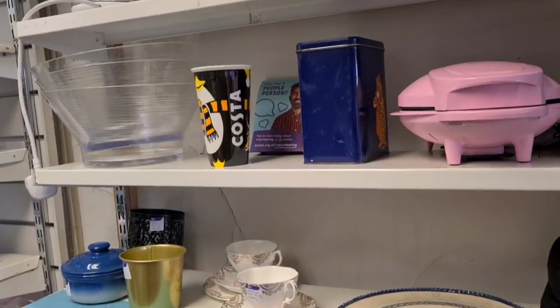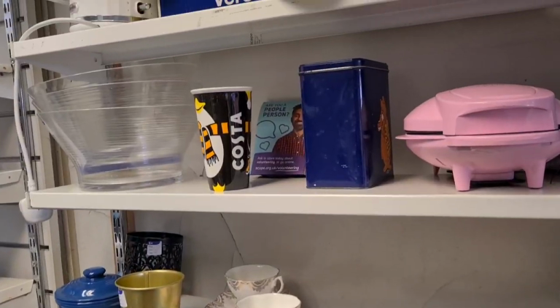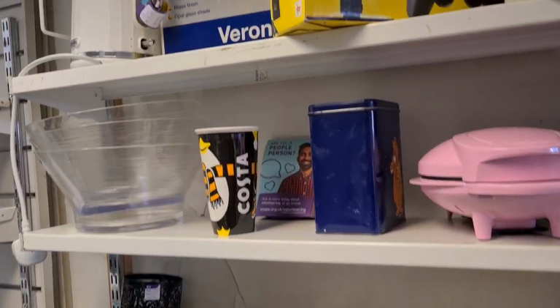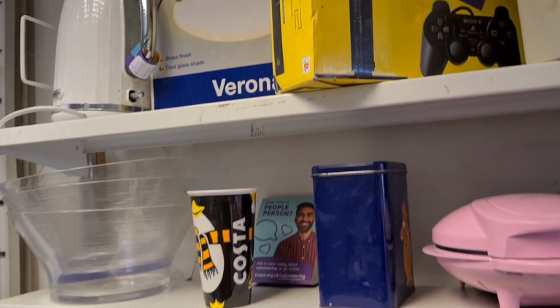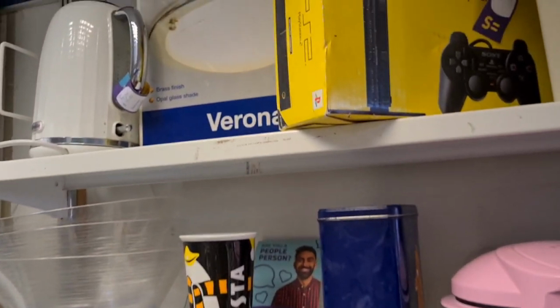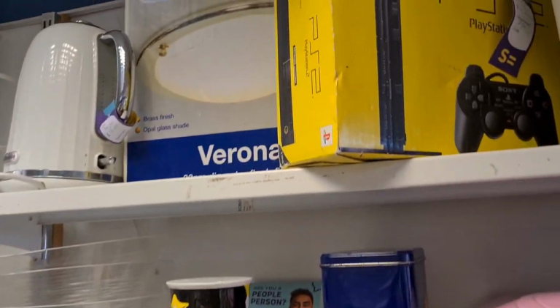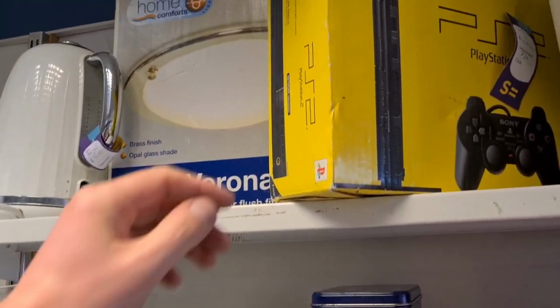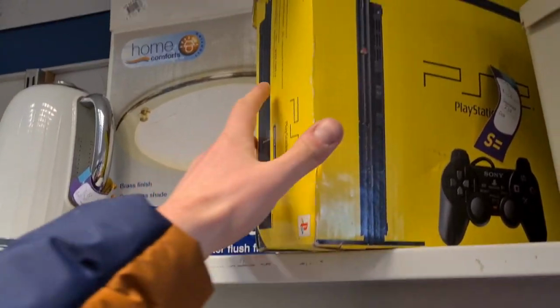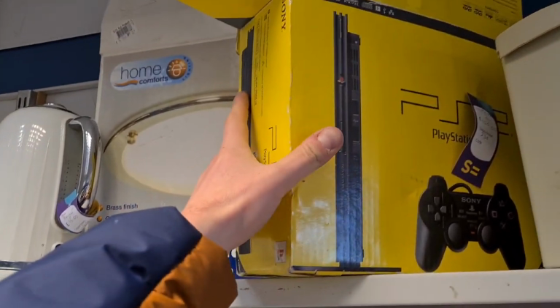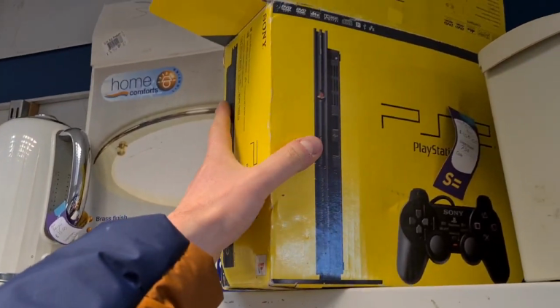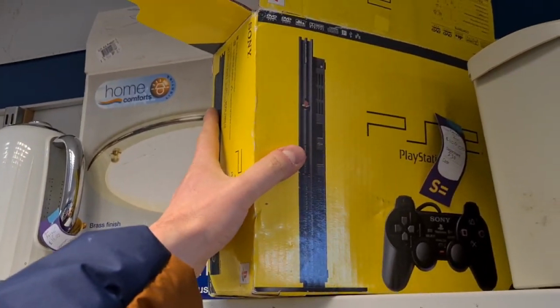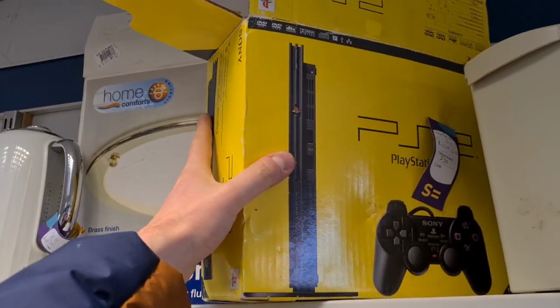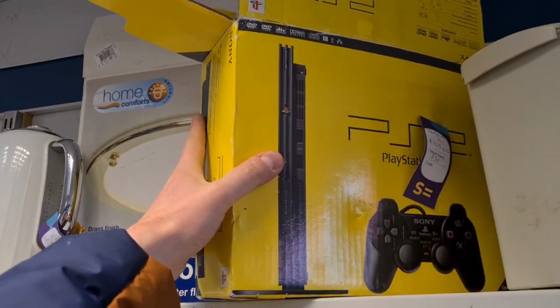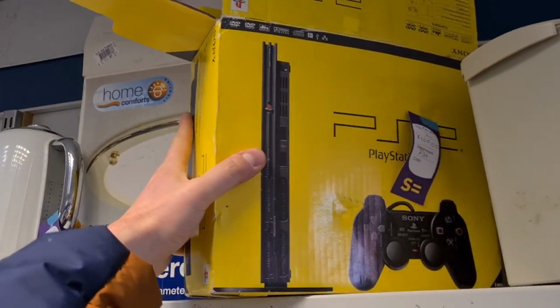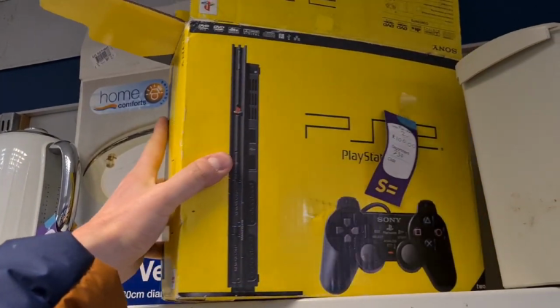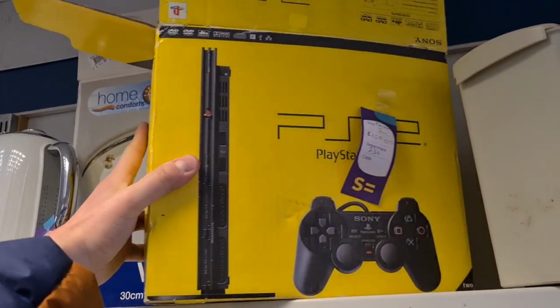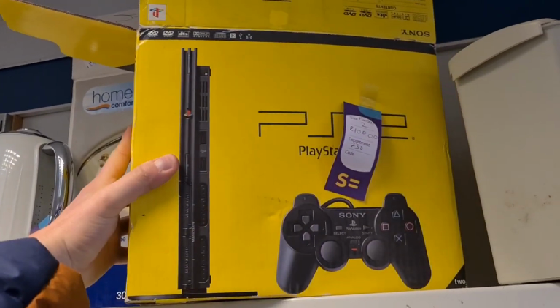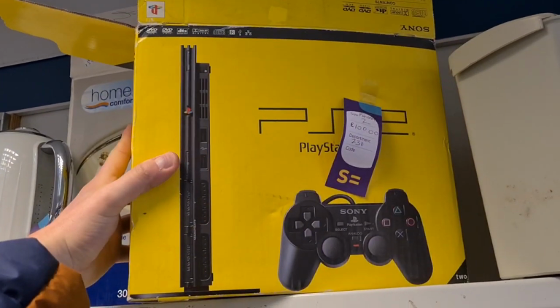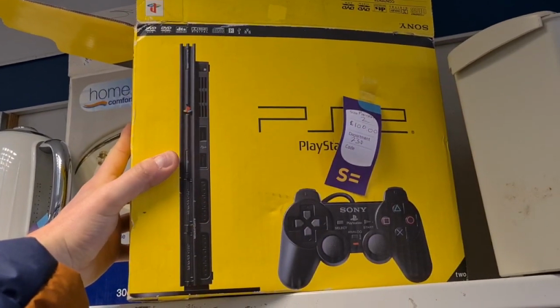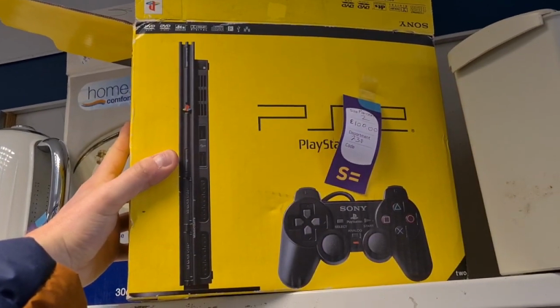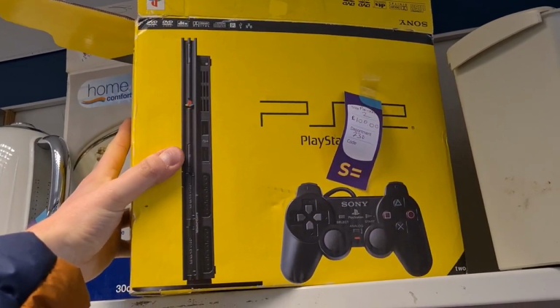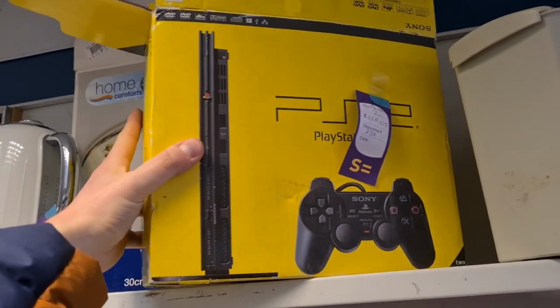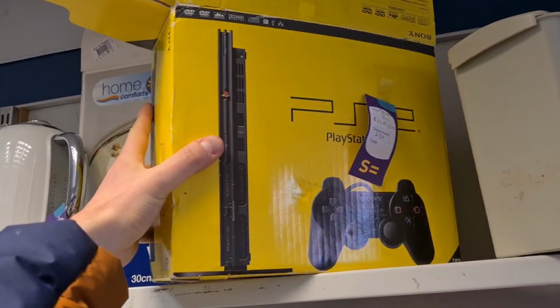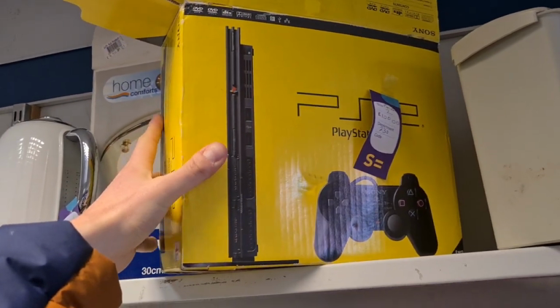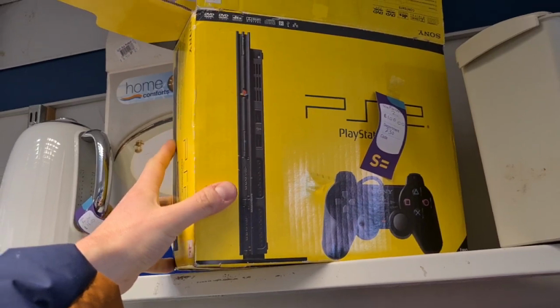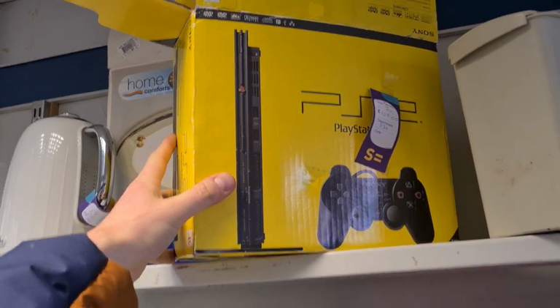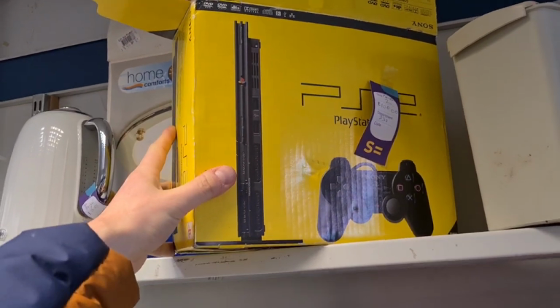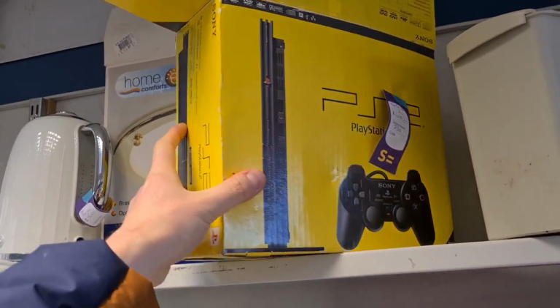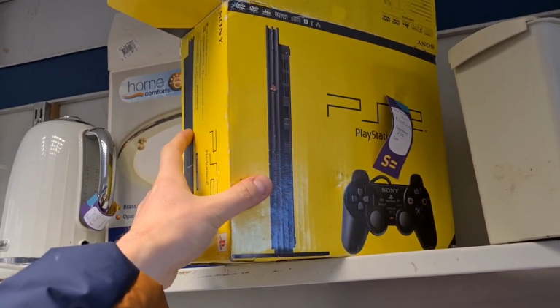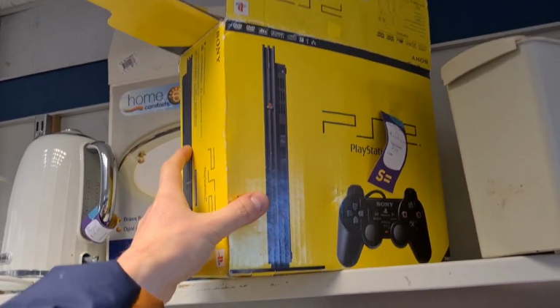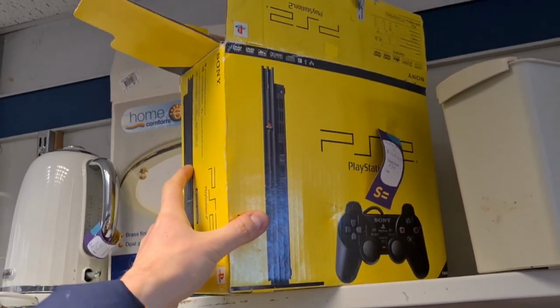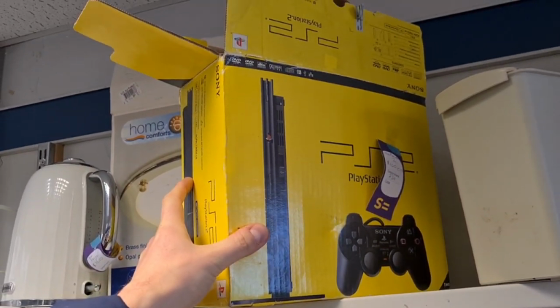It's always great to see a boxed console in the charity shop. Boxed Sony PS2, 100 quid.